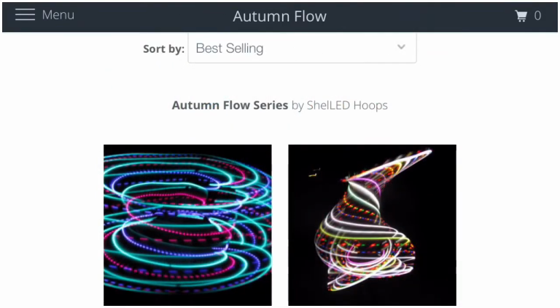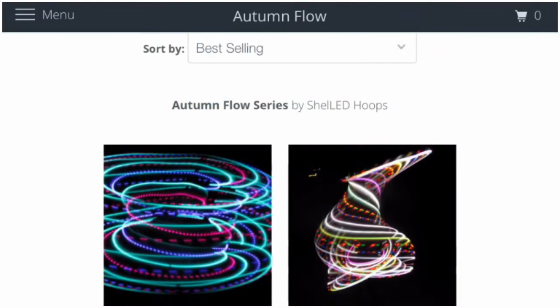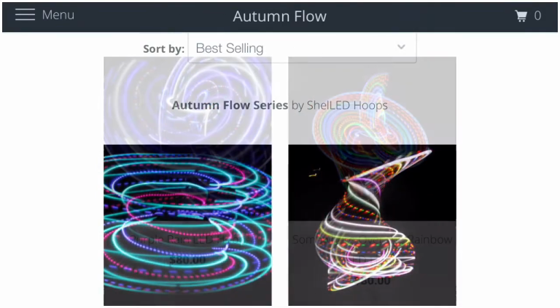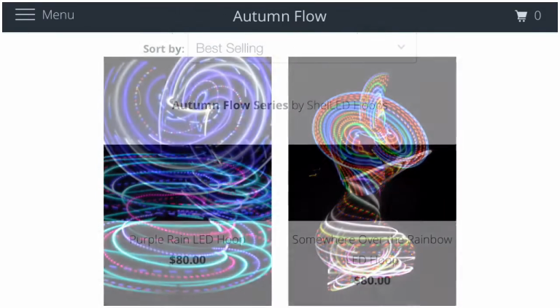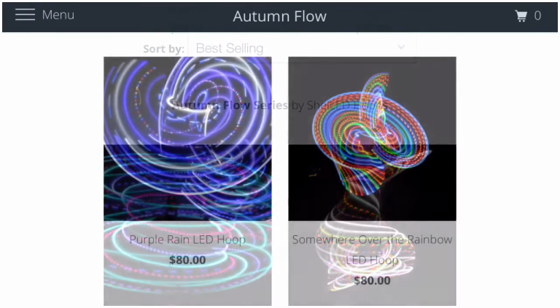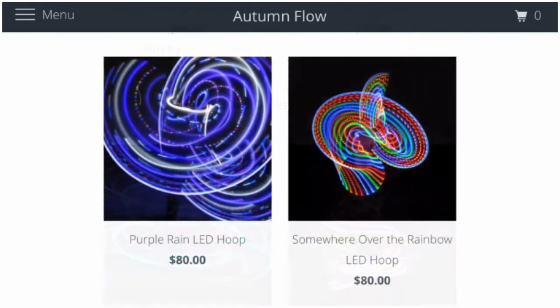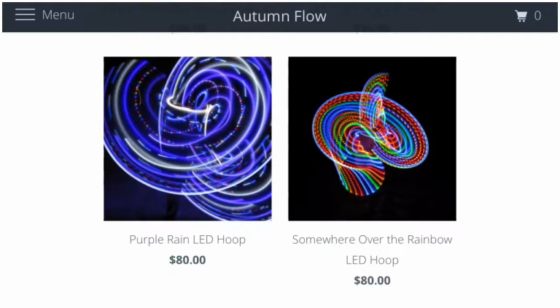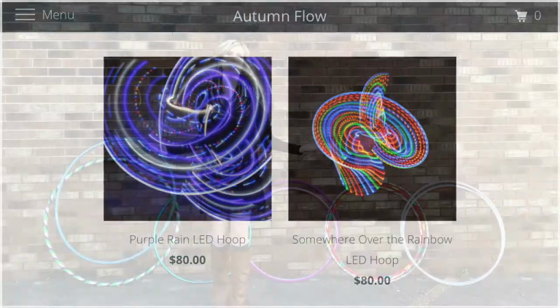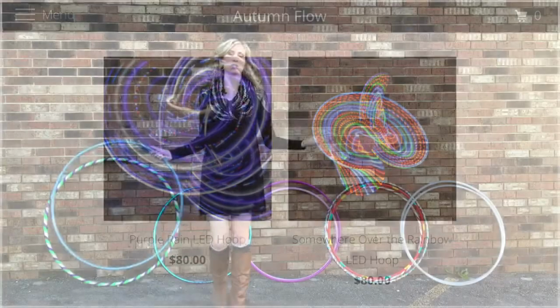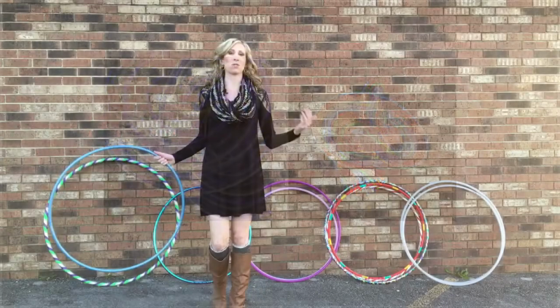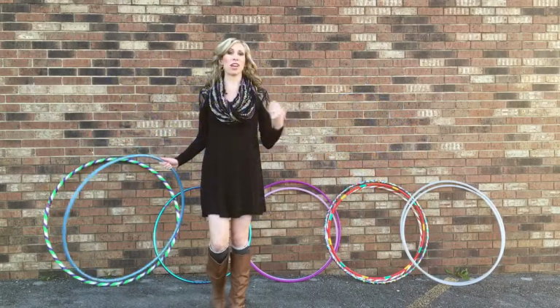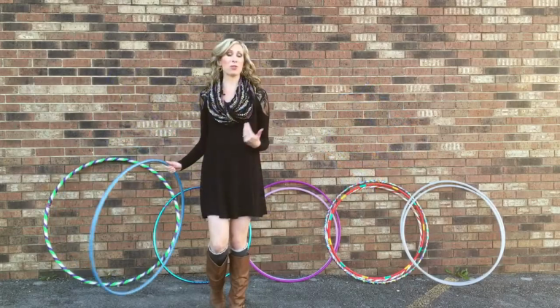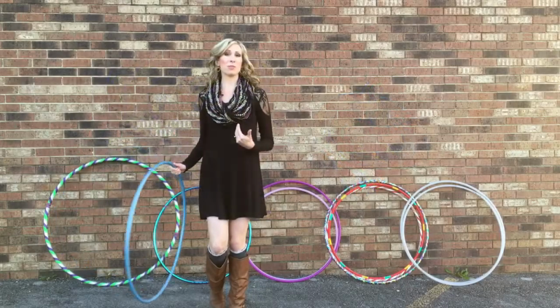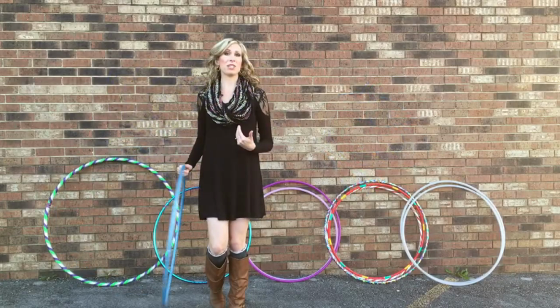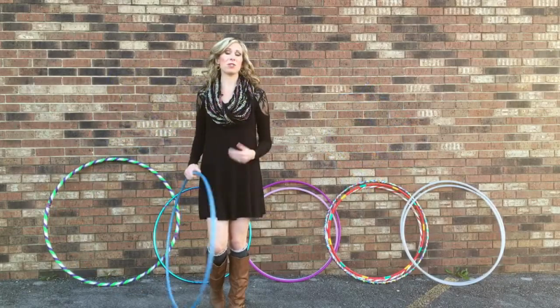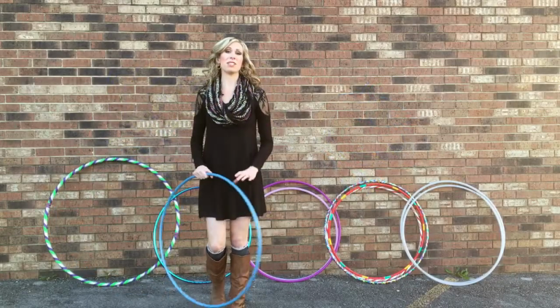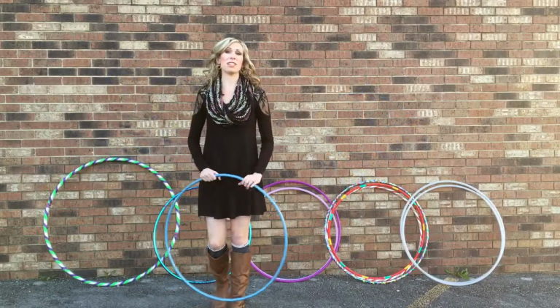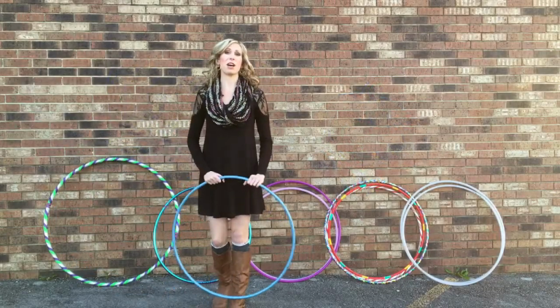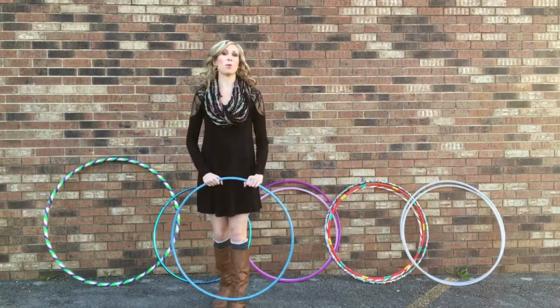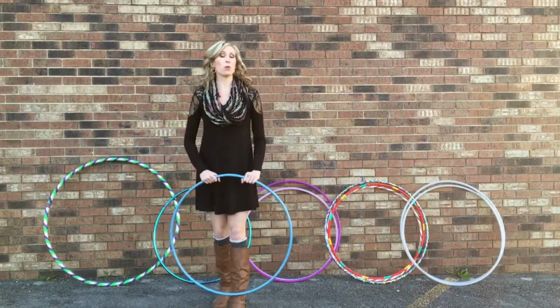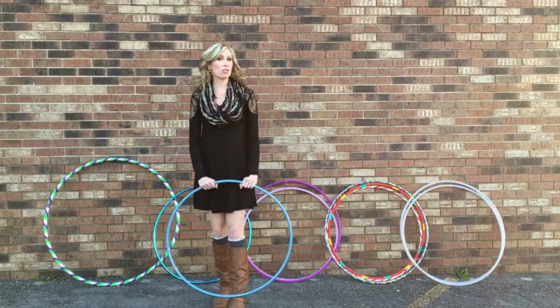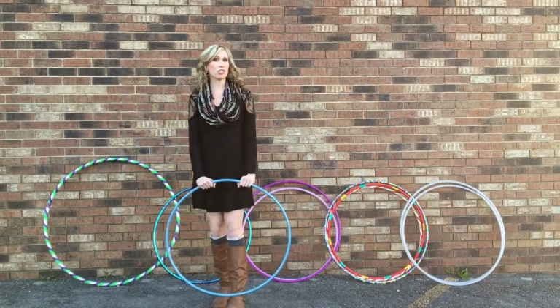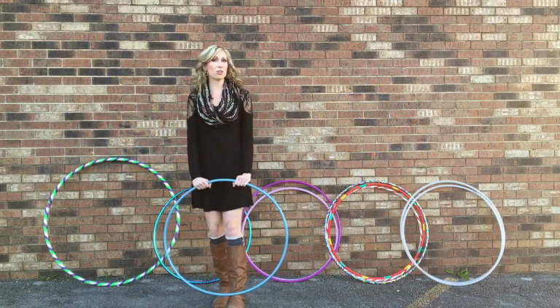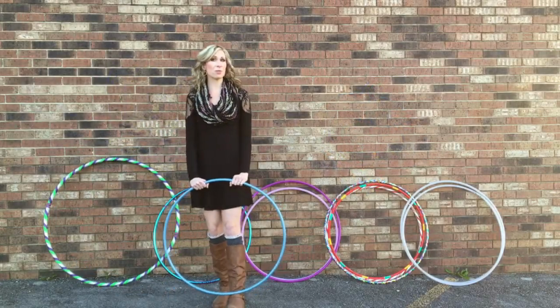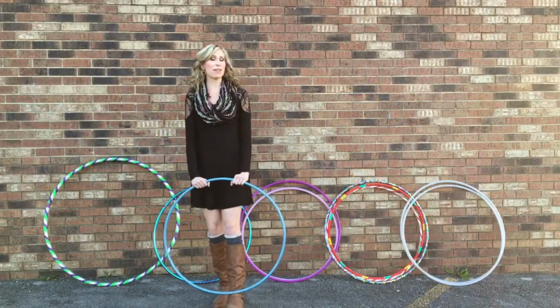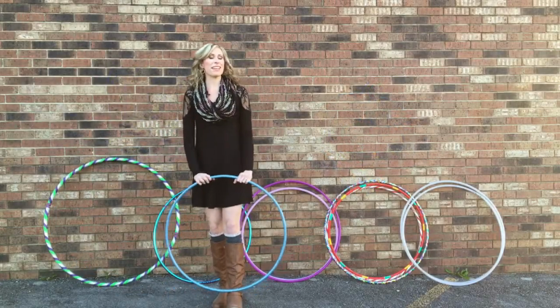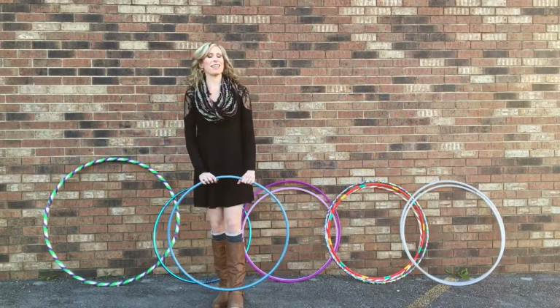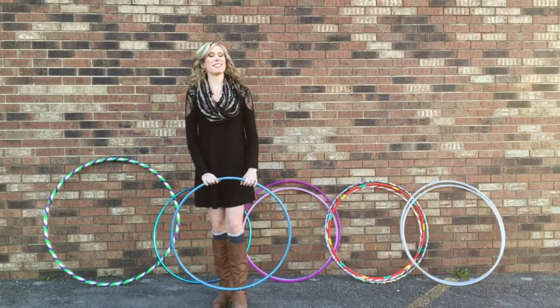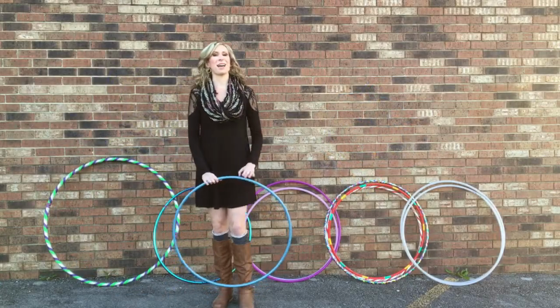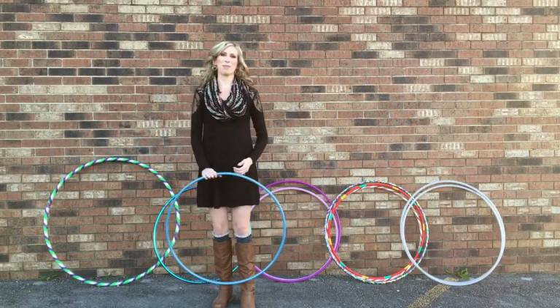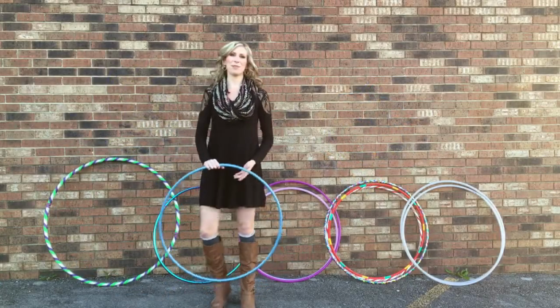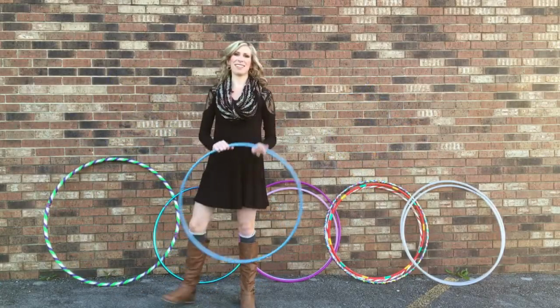Please feel free to reach out to me if you need any help ordering your hoop, and happy hooping!